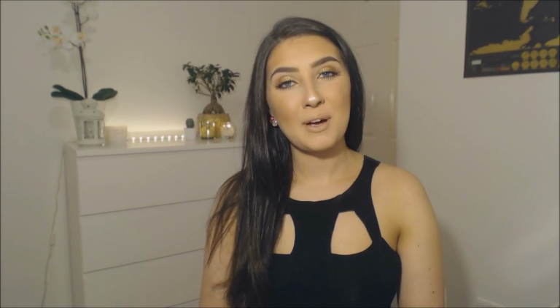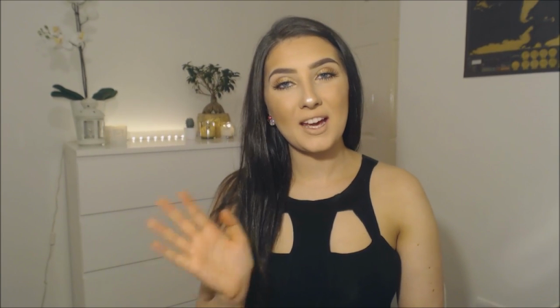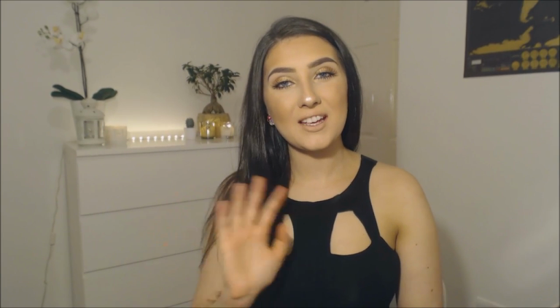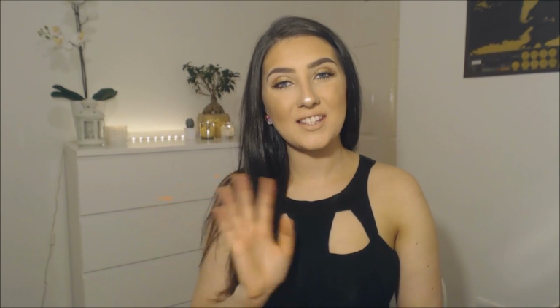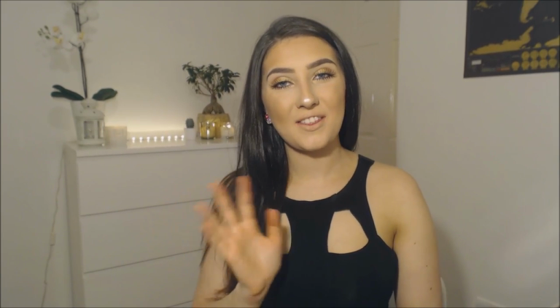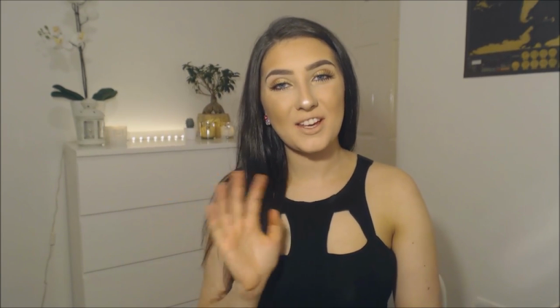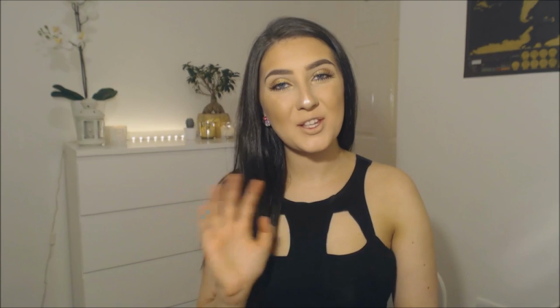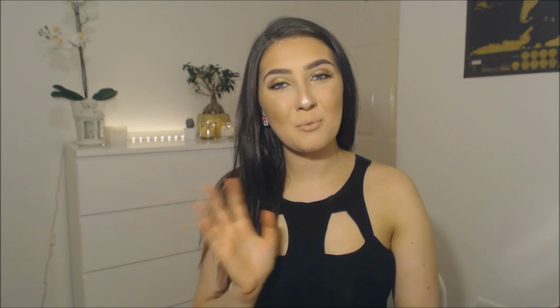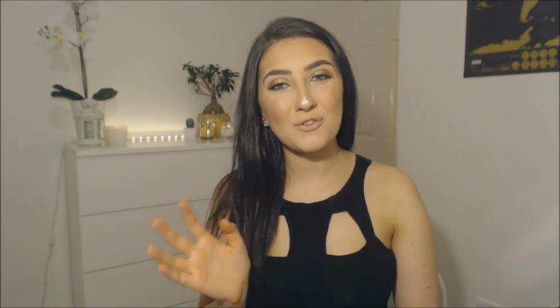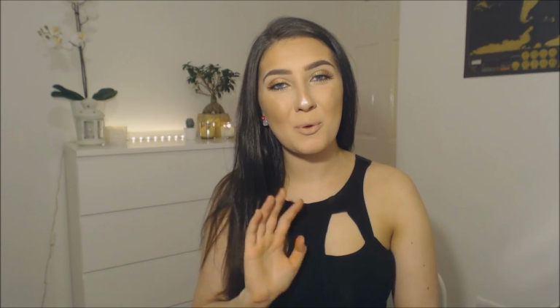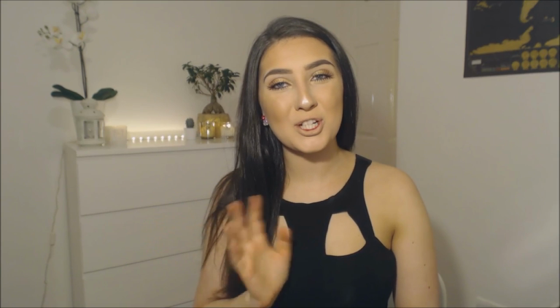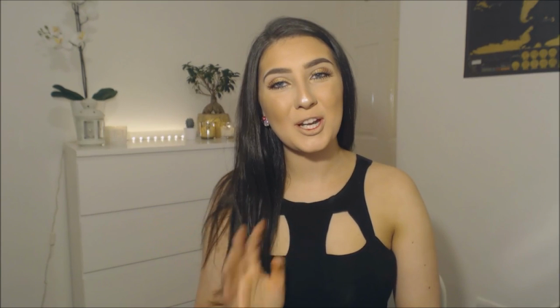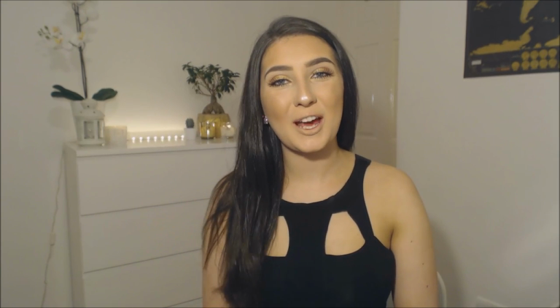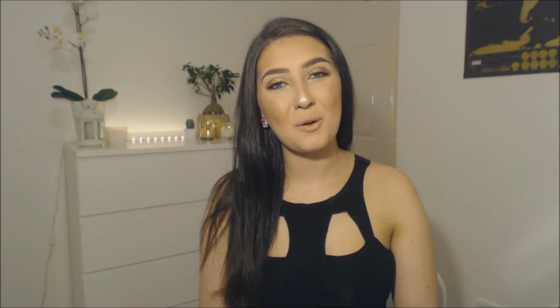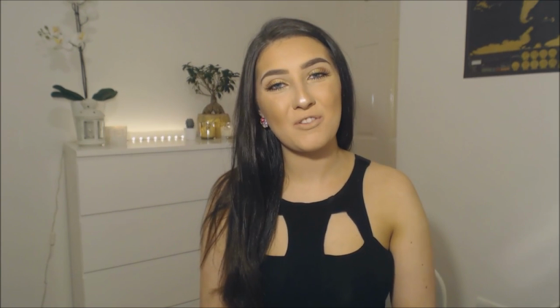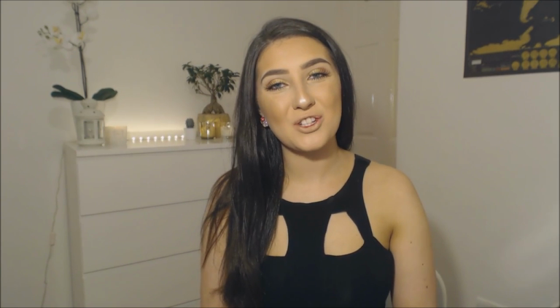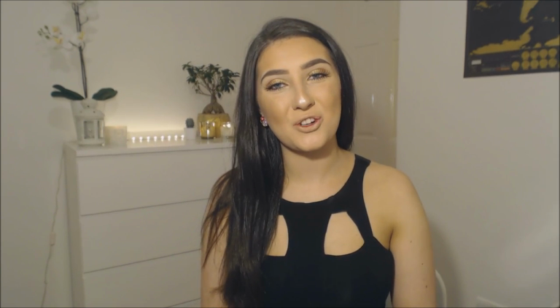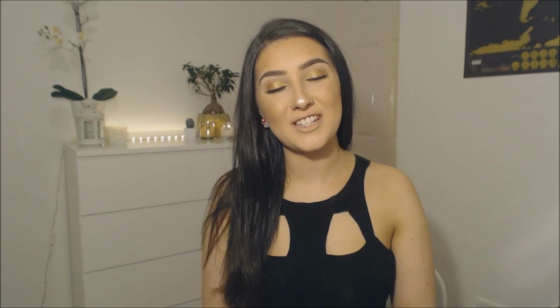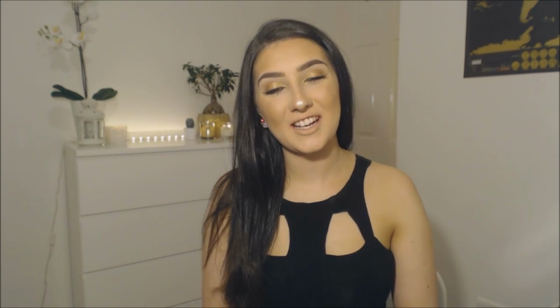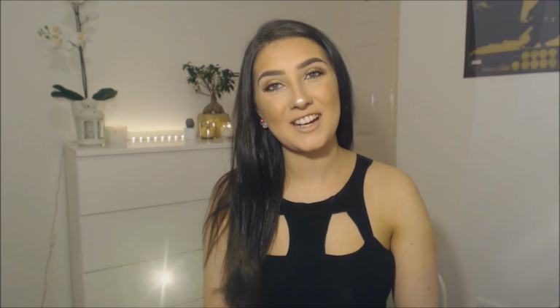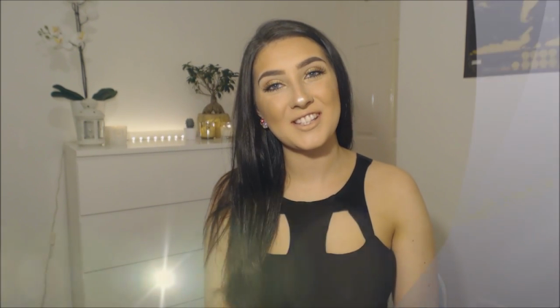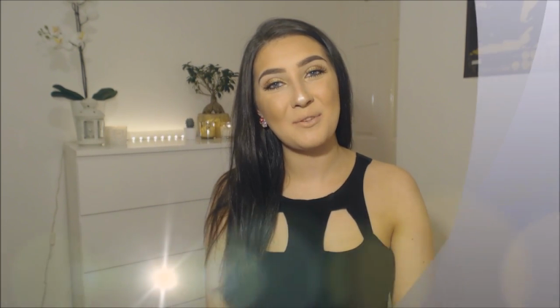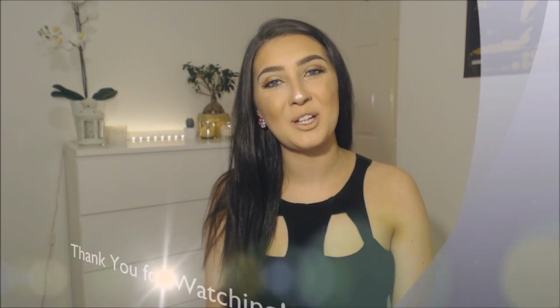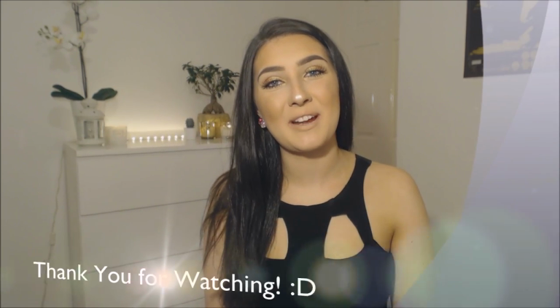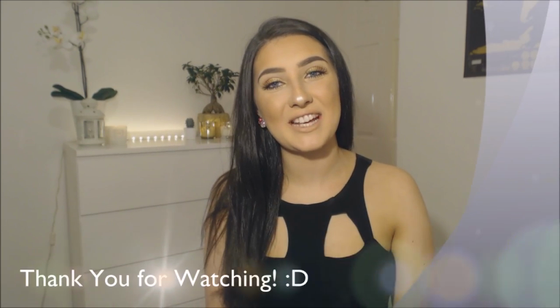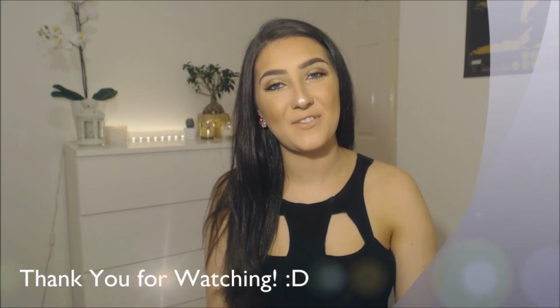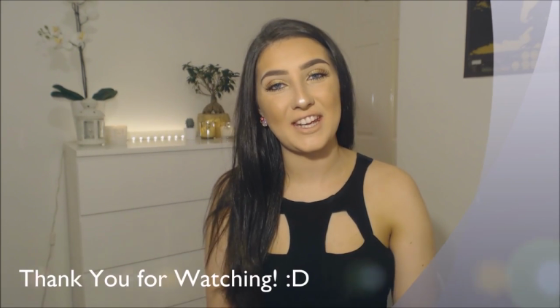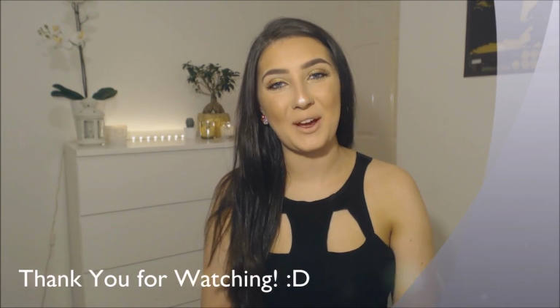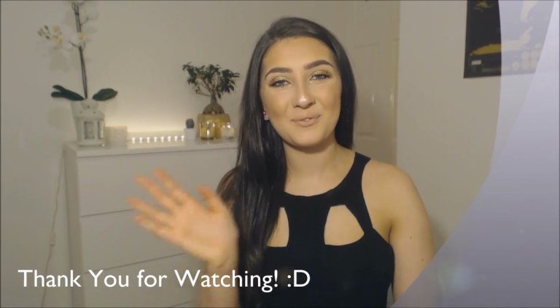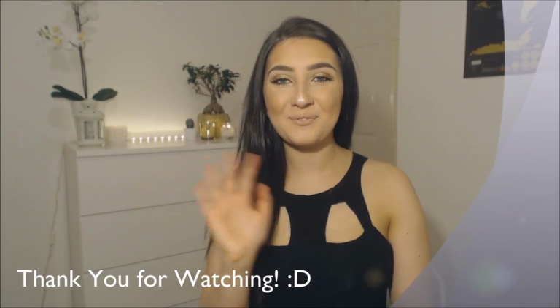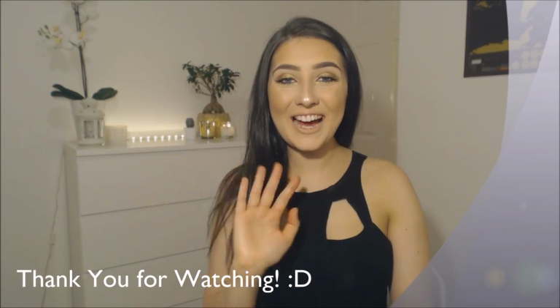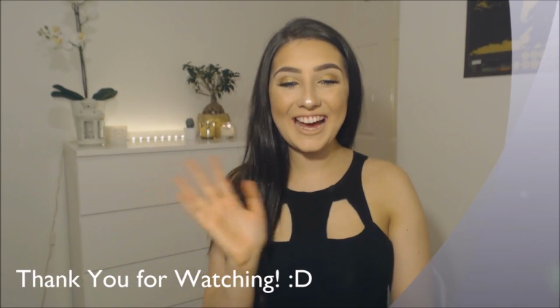Thank you so much for watching, I hope you've enjoyed, and I'll see you all in my next video. Bye!